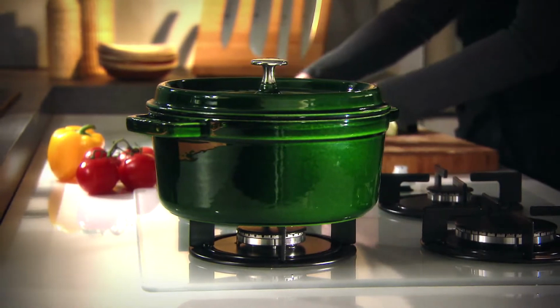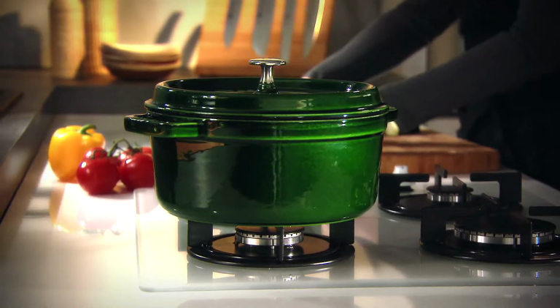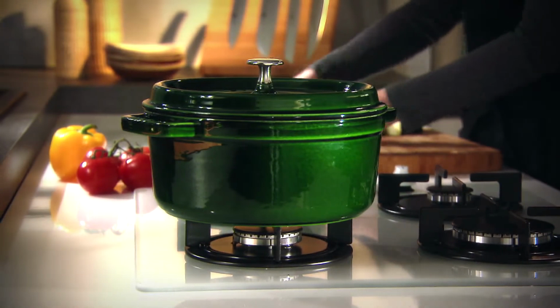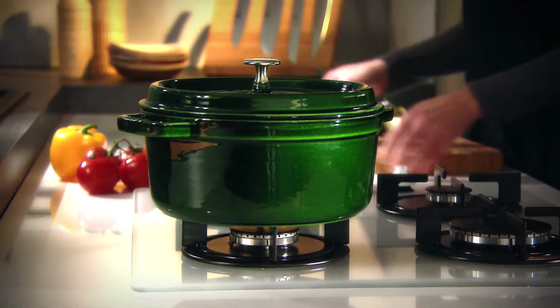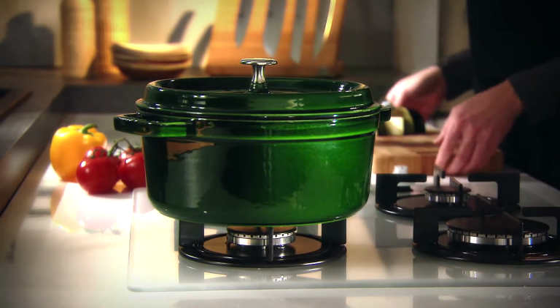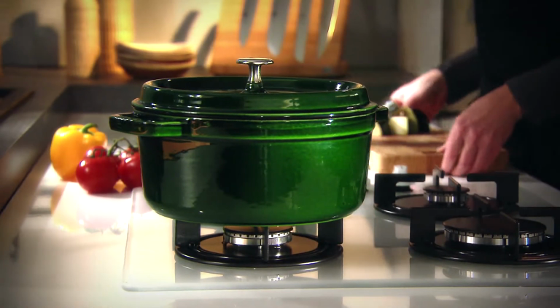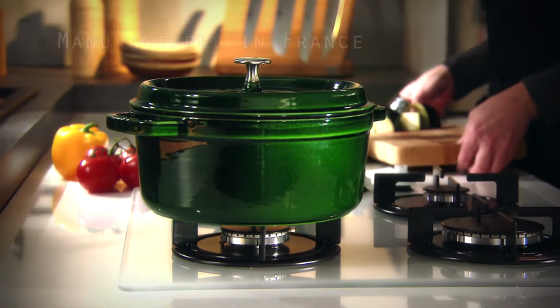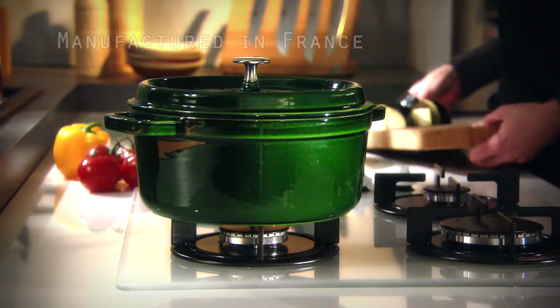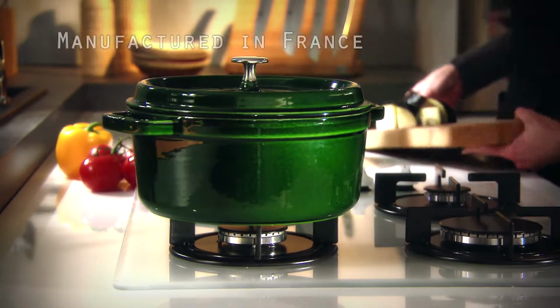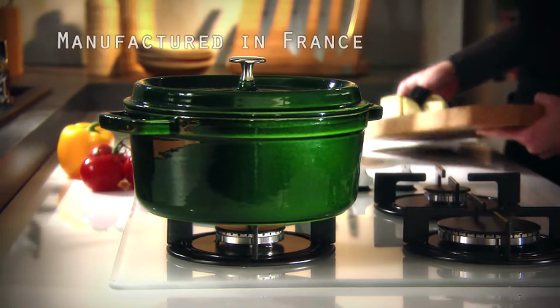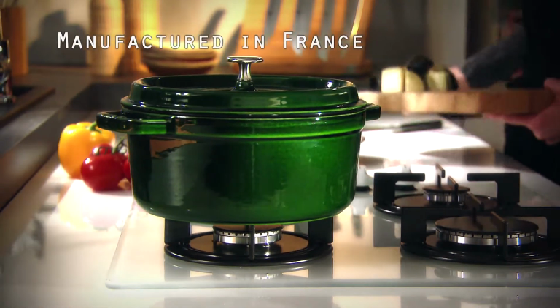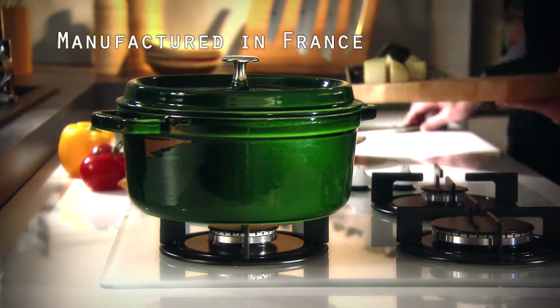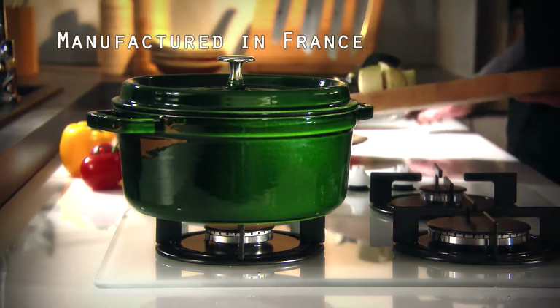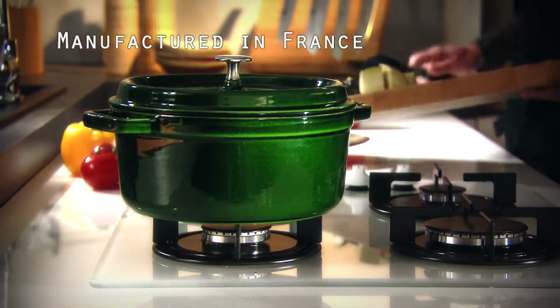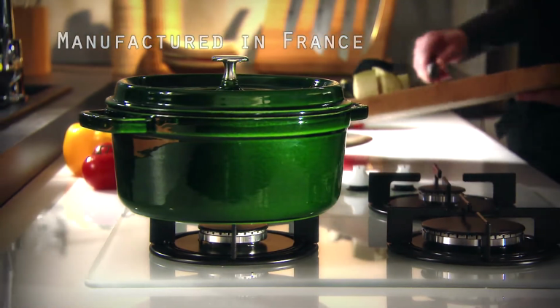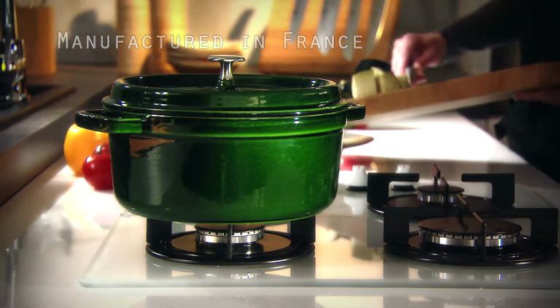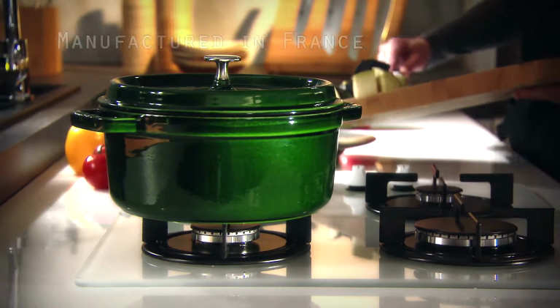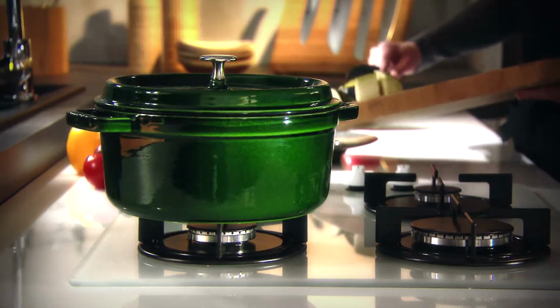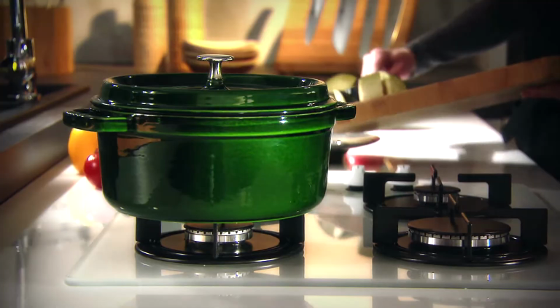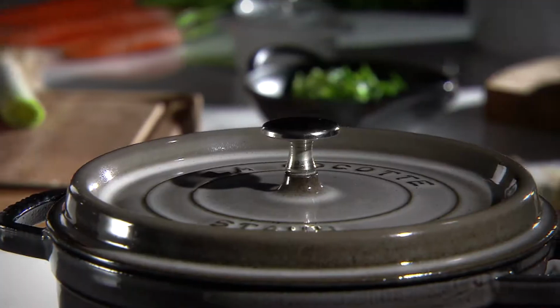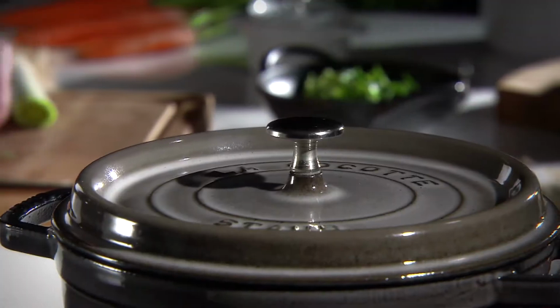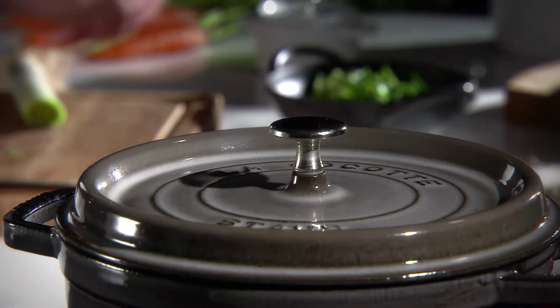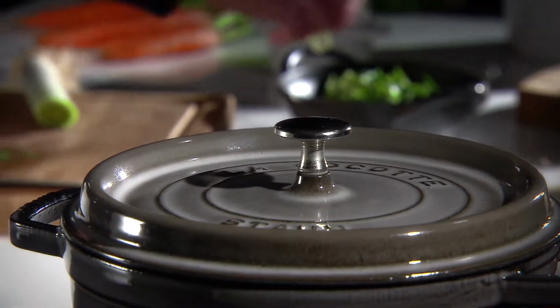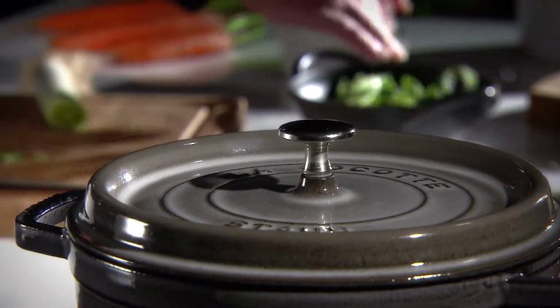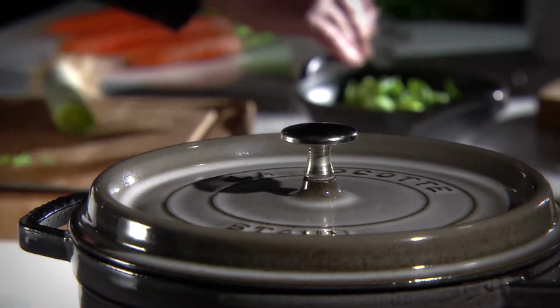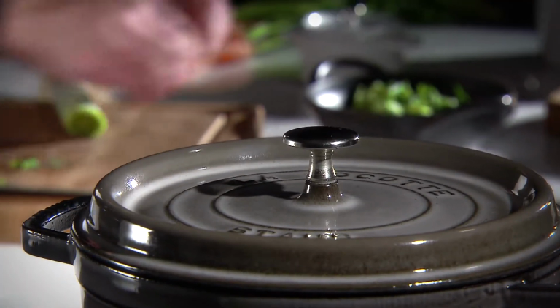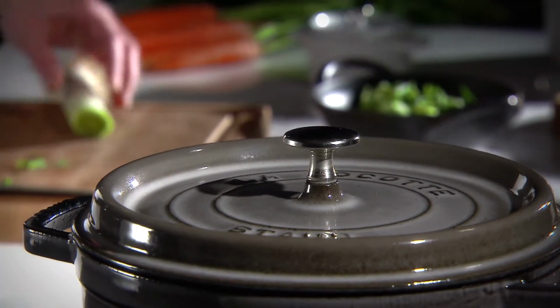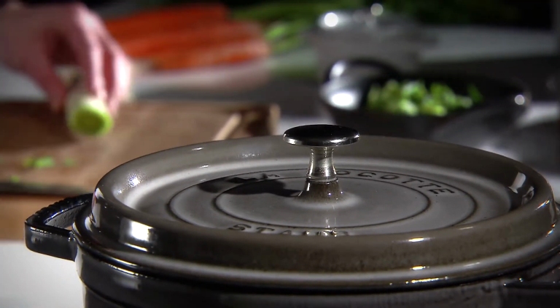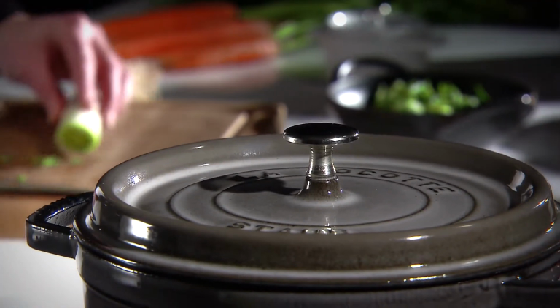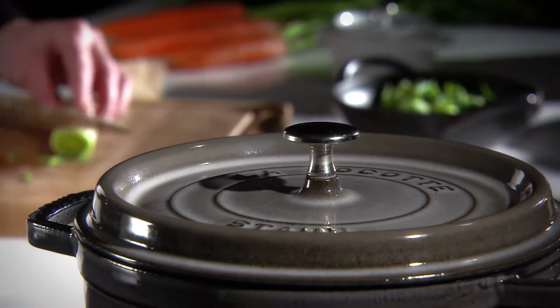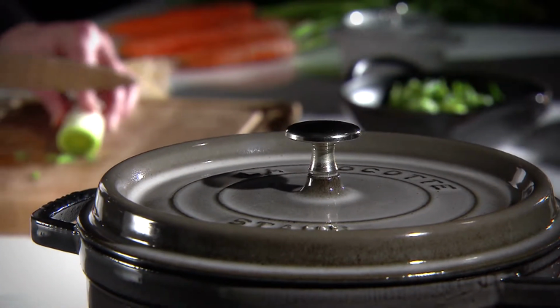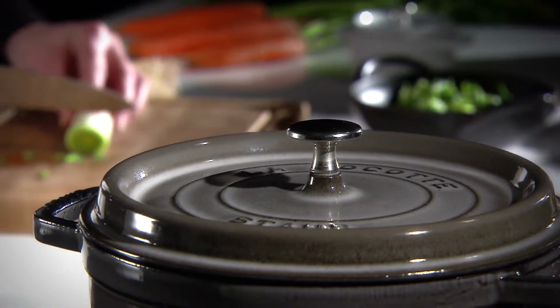manufactured in France and famous around the world, is perfectly at home in the kitchens of amateur and professional chefs alike.